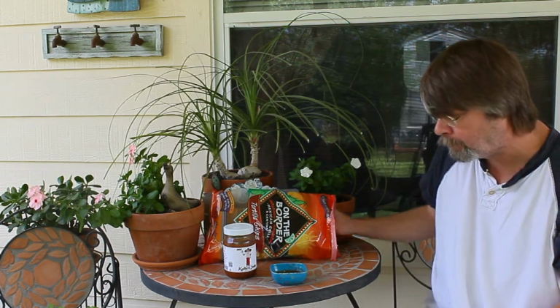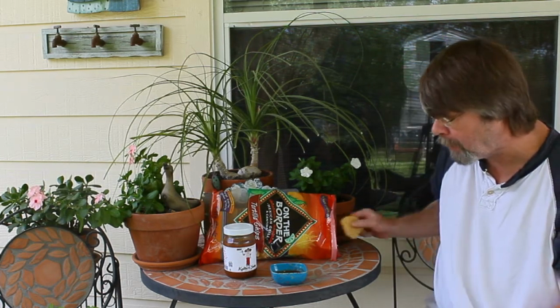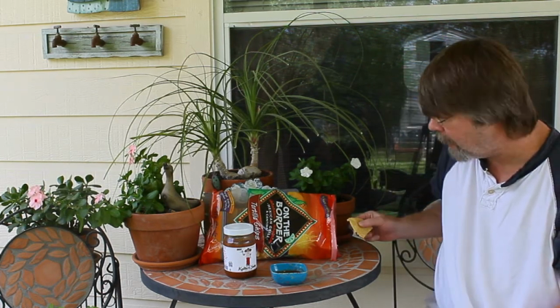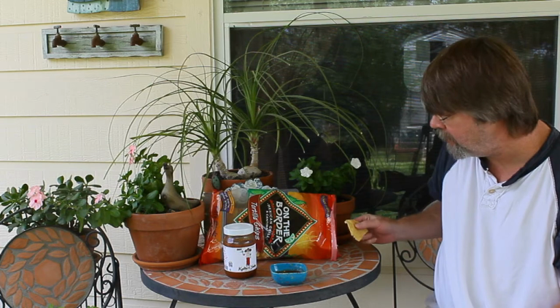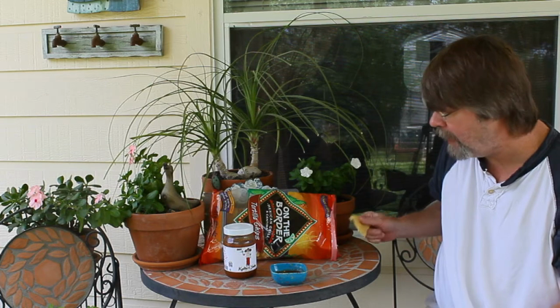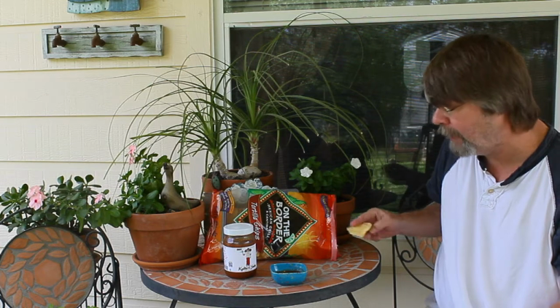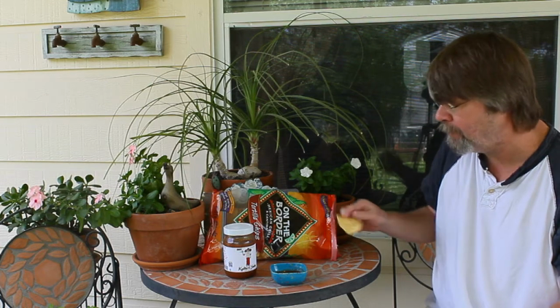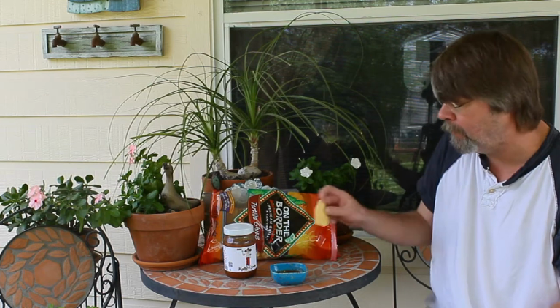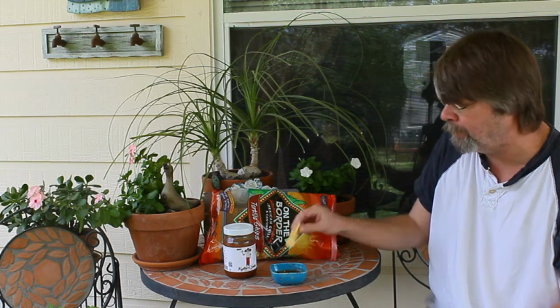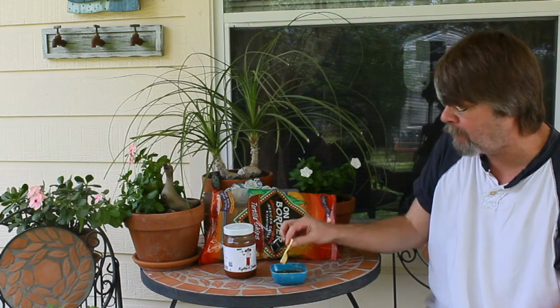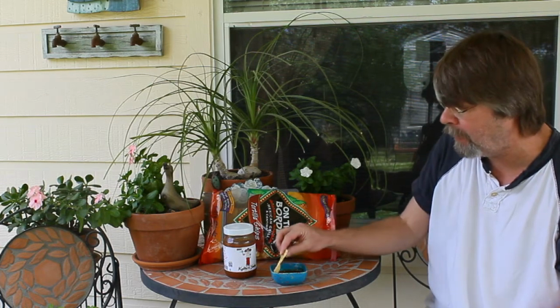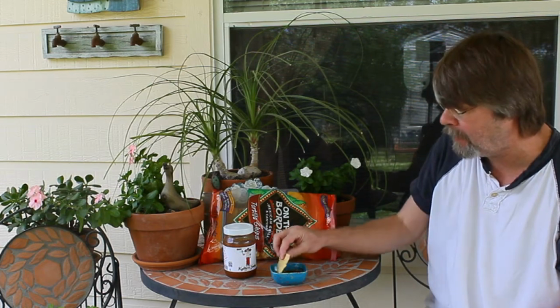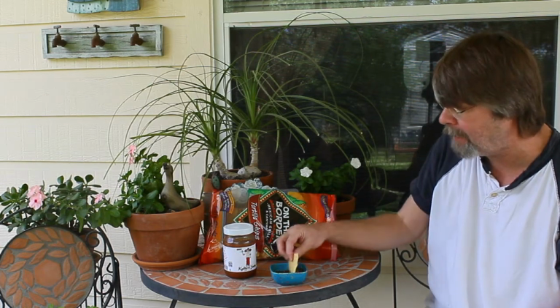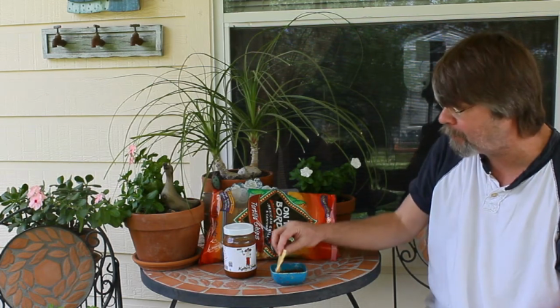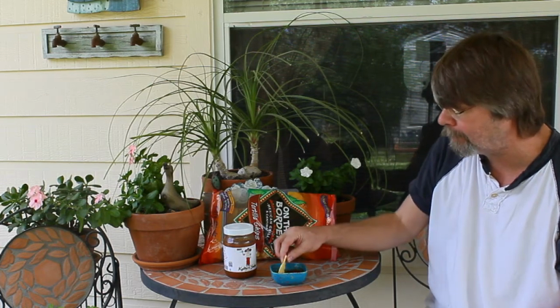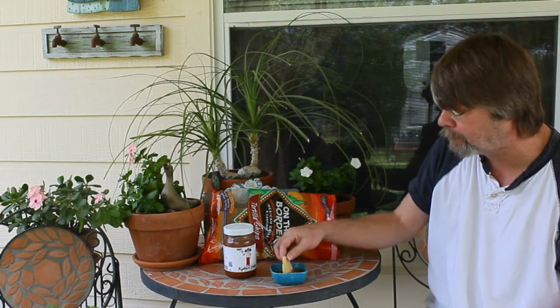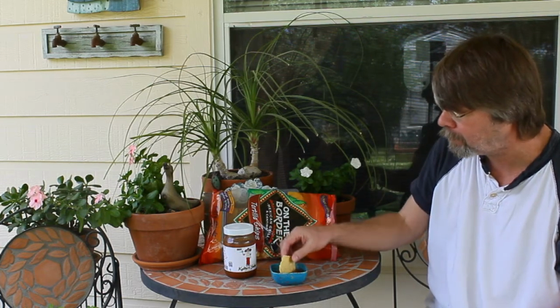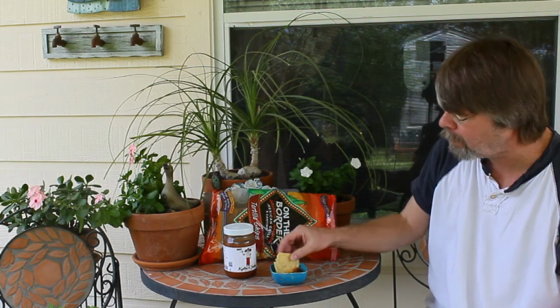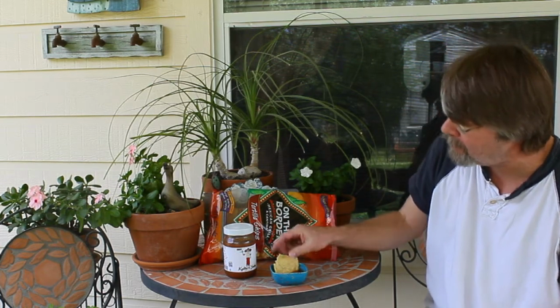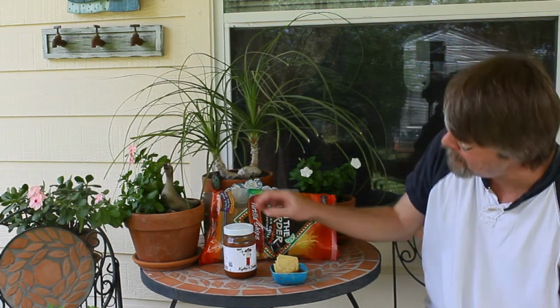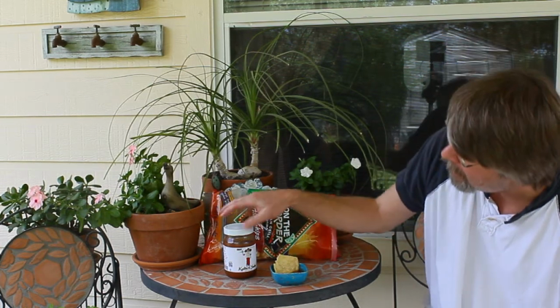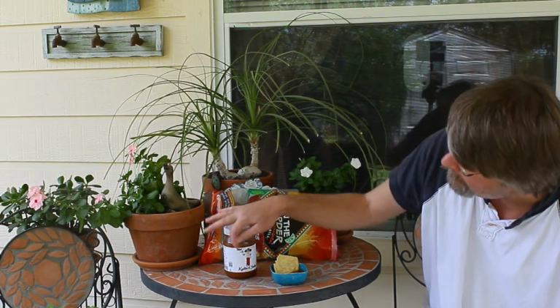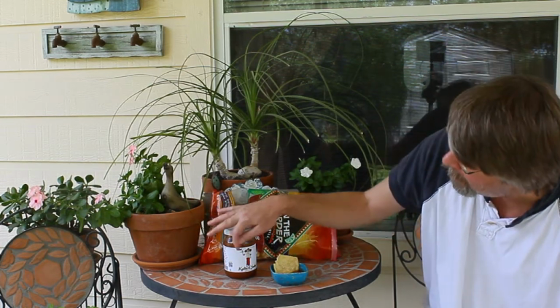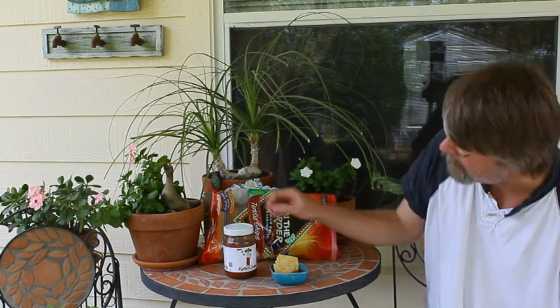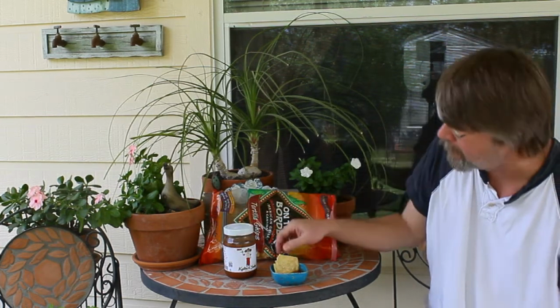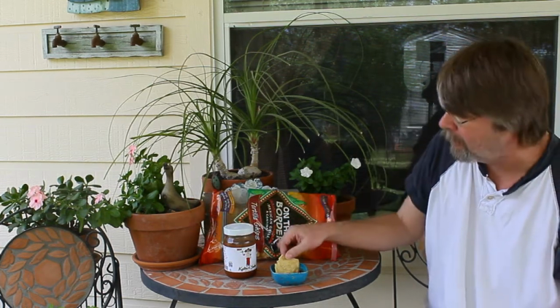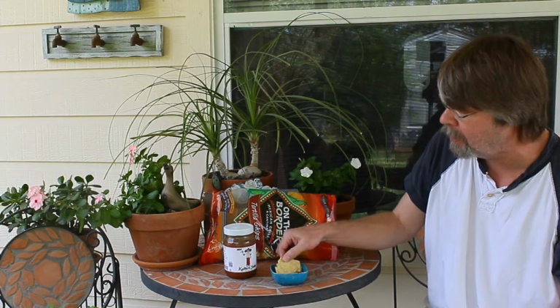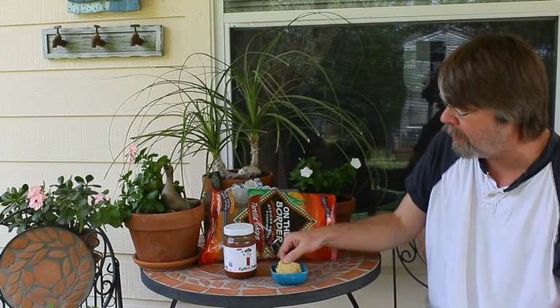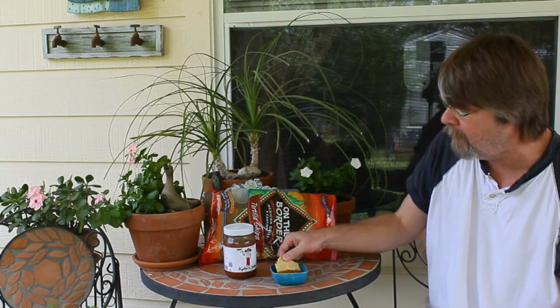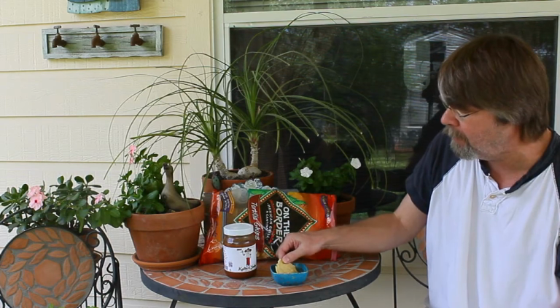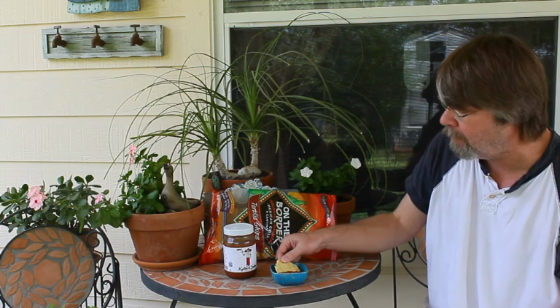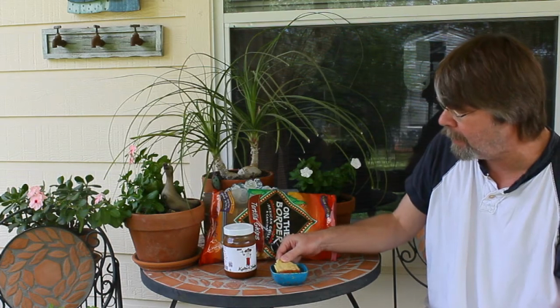It's got a decent heat level, I'll give it that. This is their hot variety — they also have a medium and a mild.